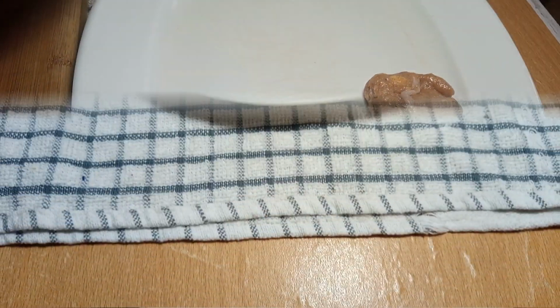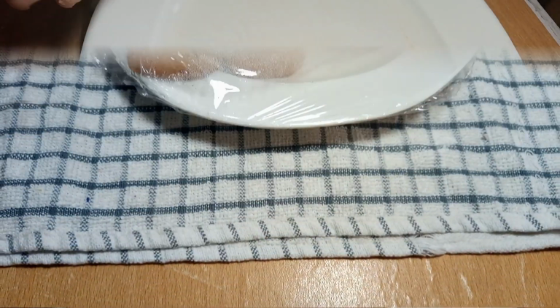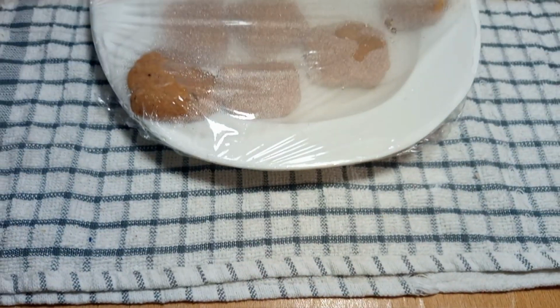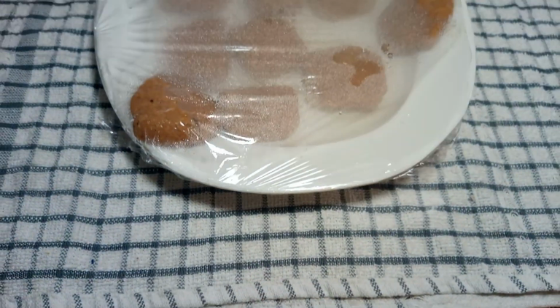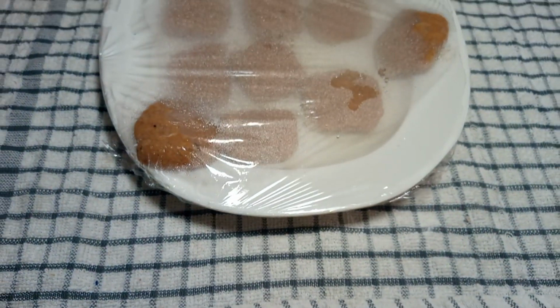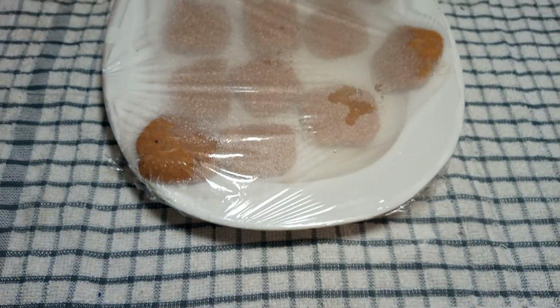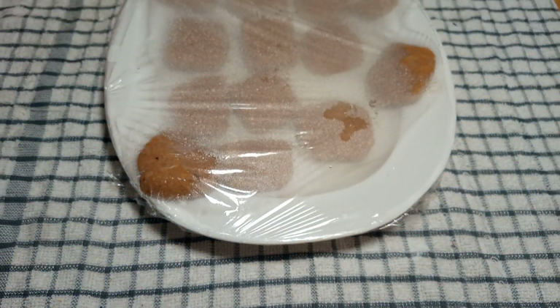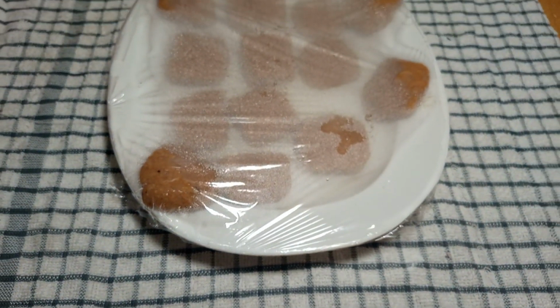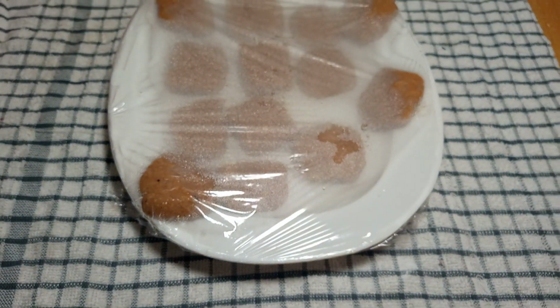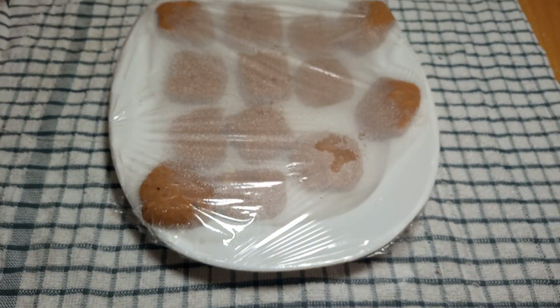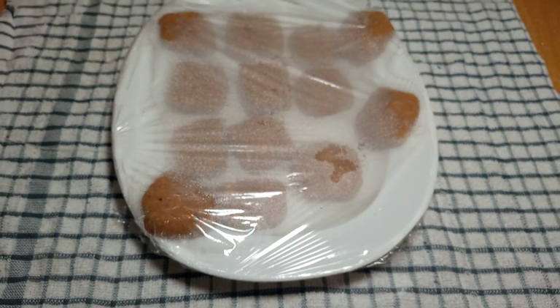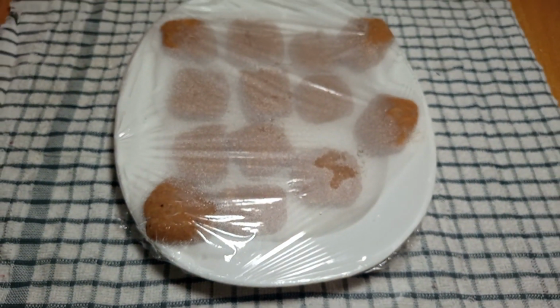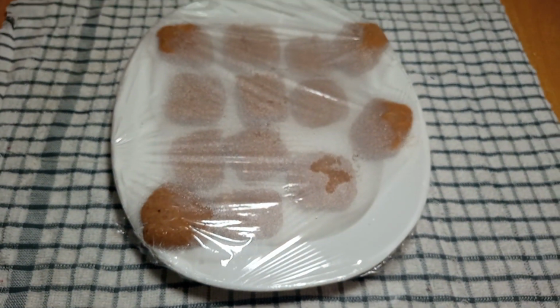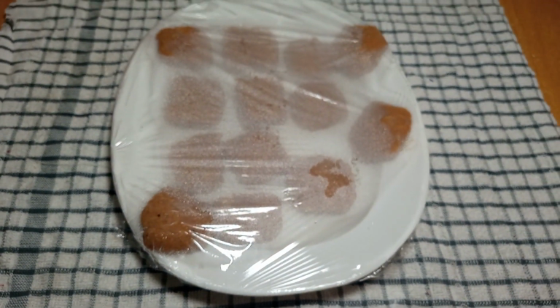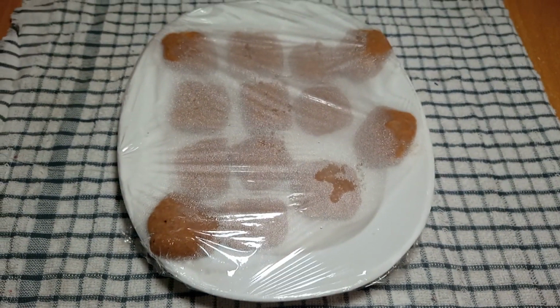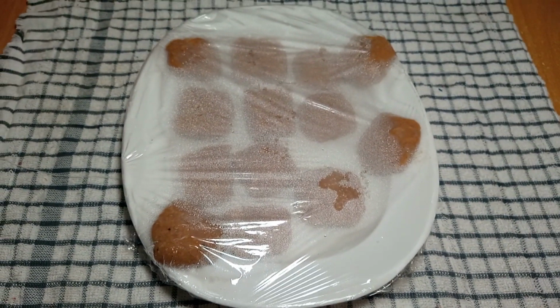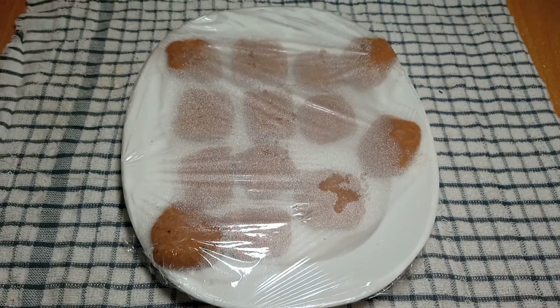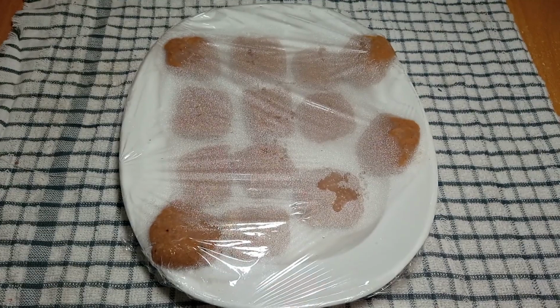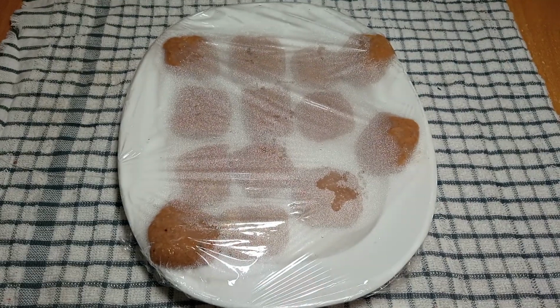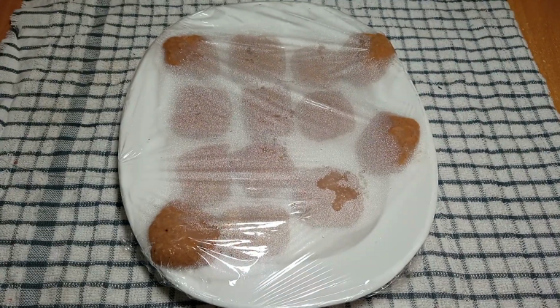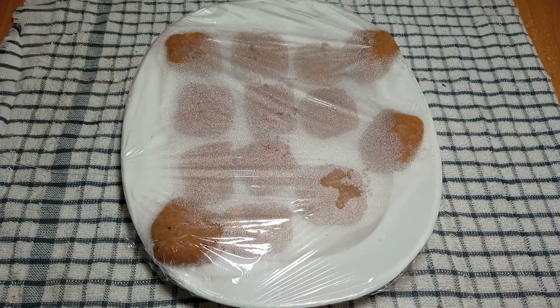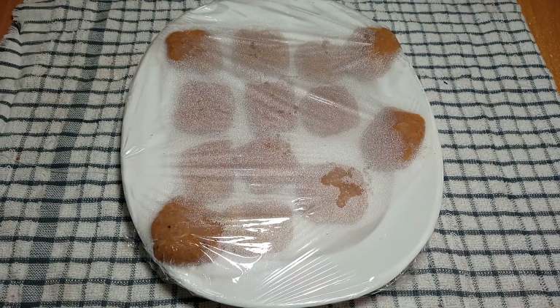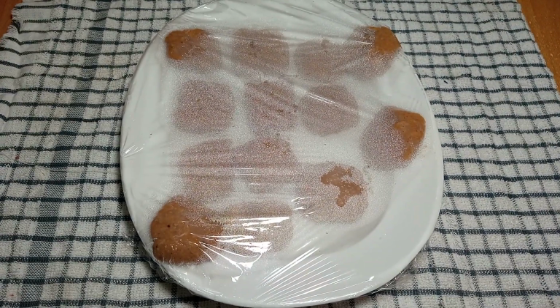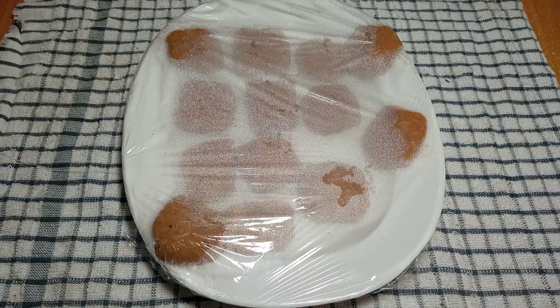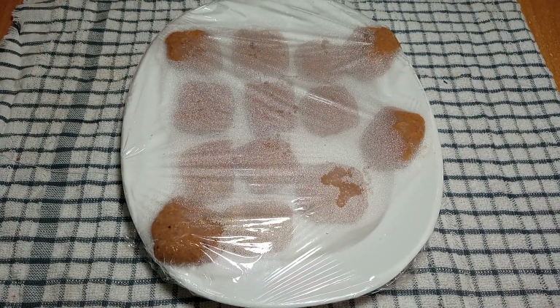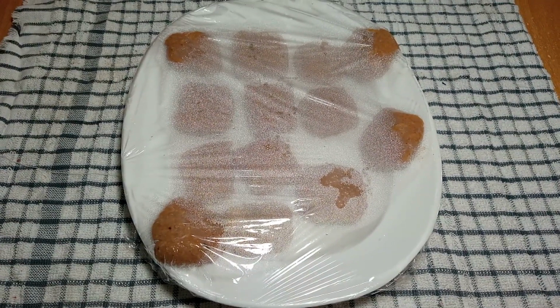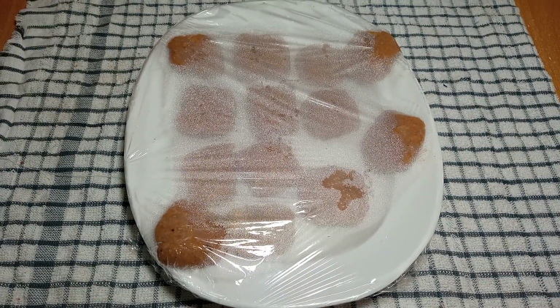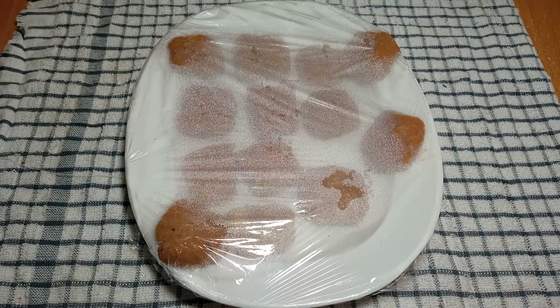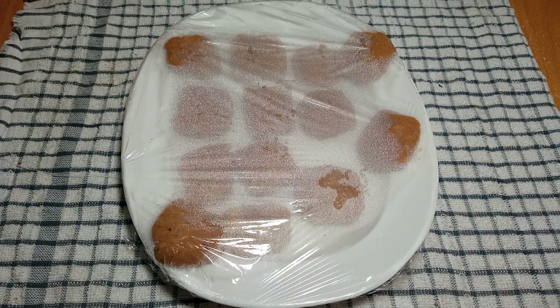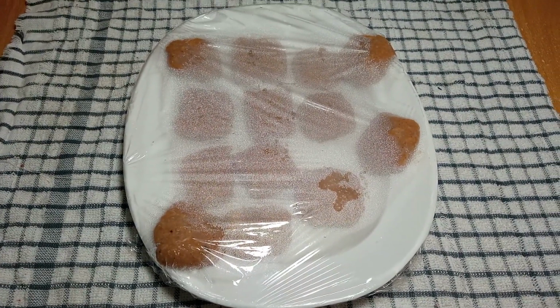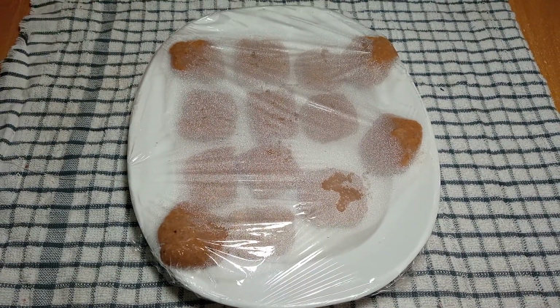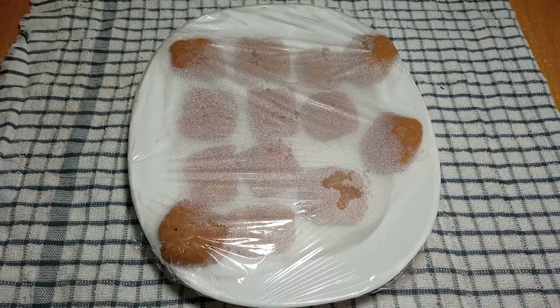Keep it in the fridge for about 1 hour so that it will be easy for coating.